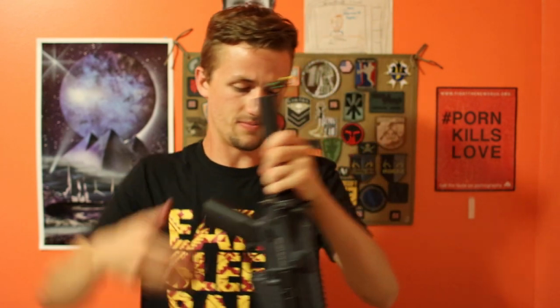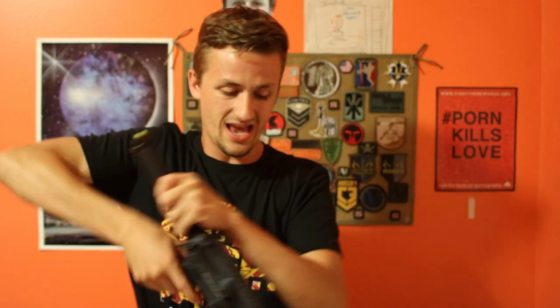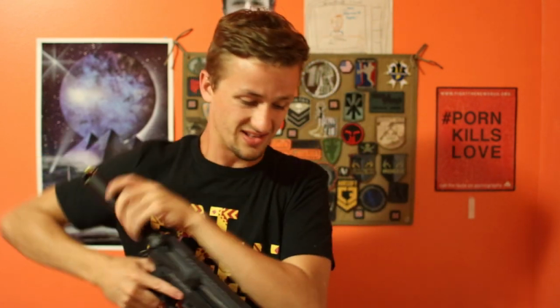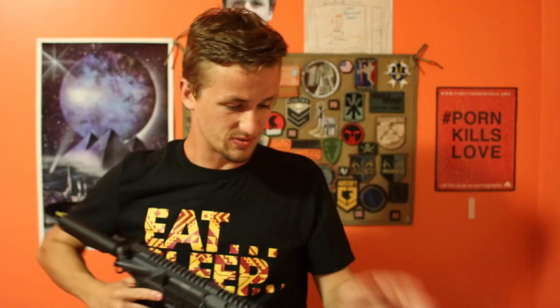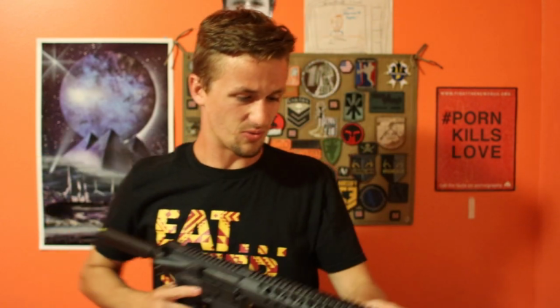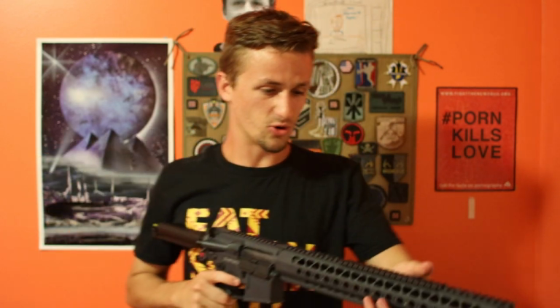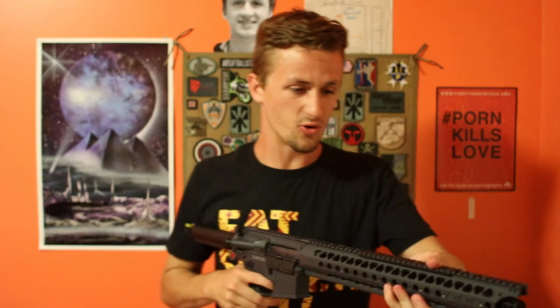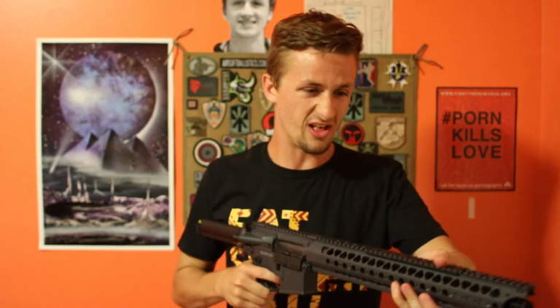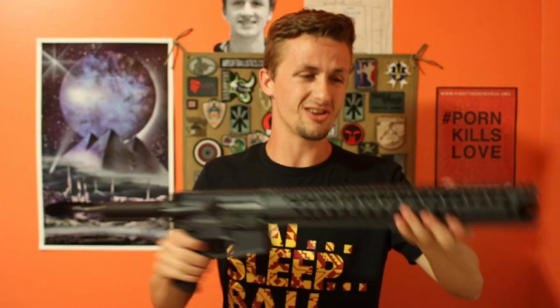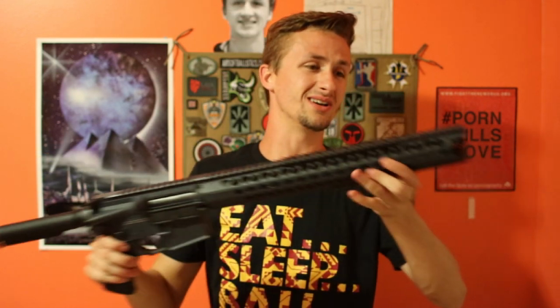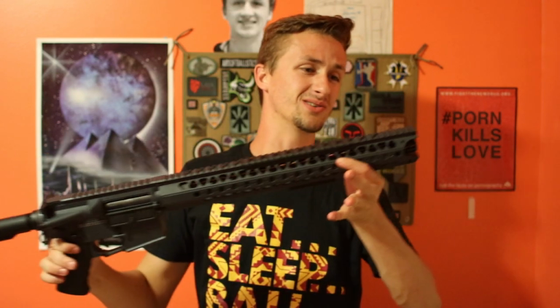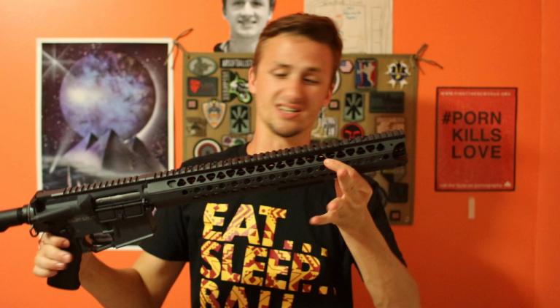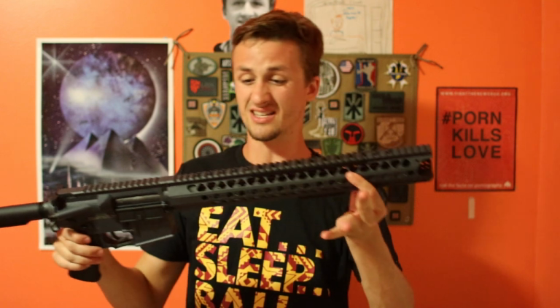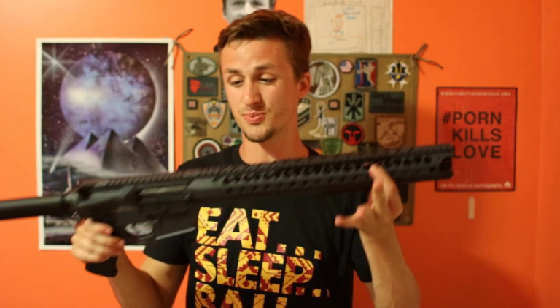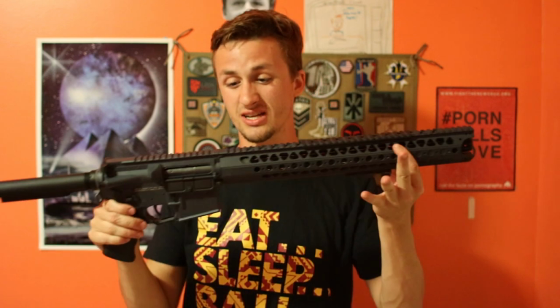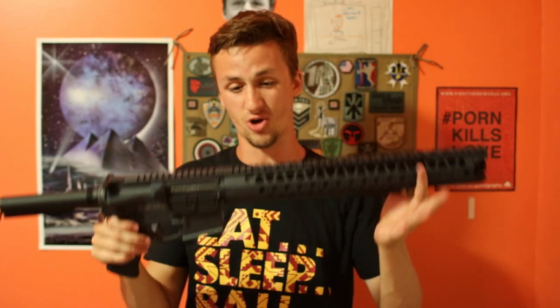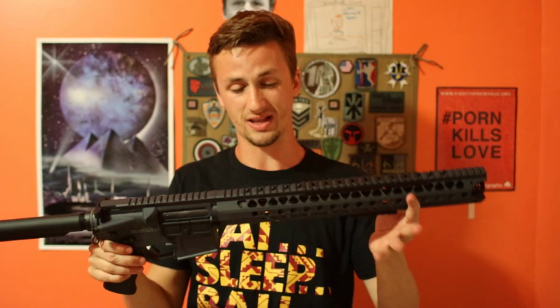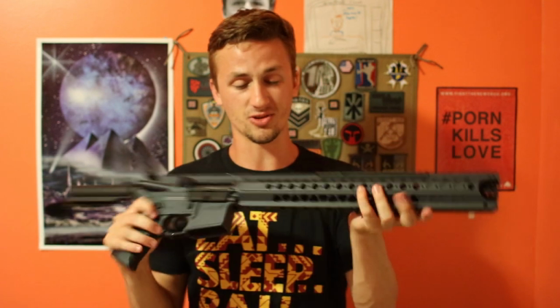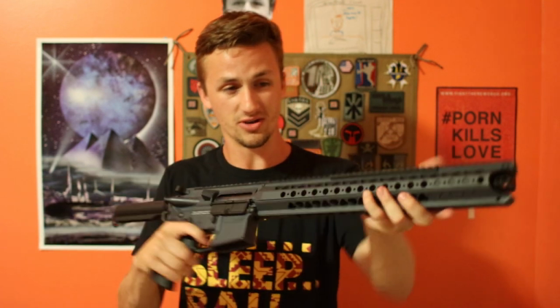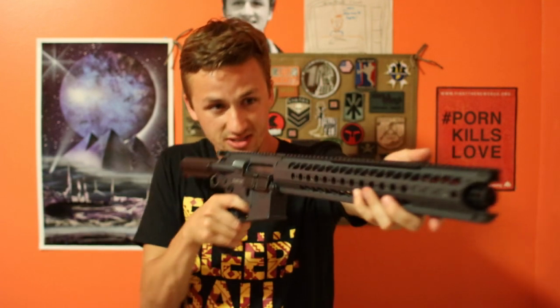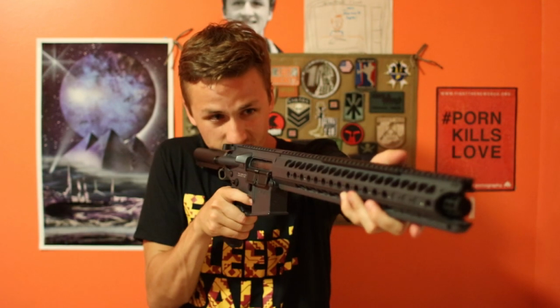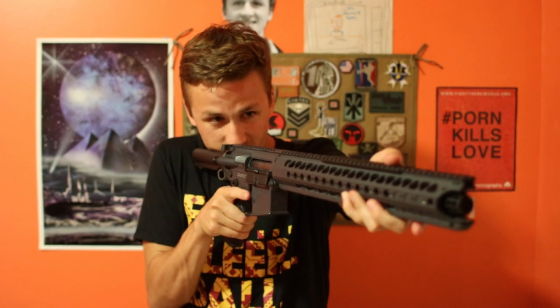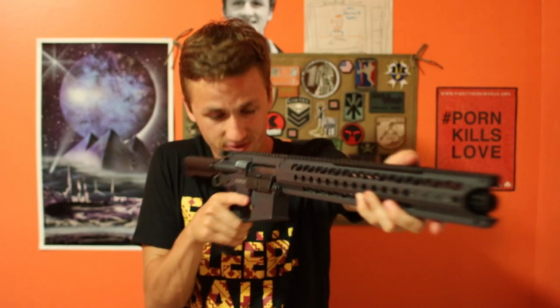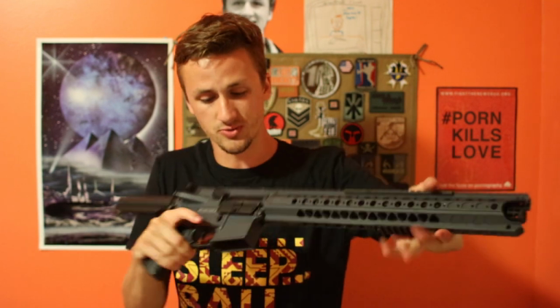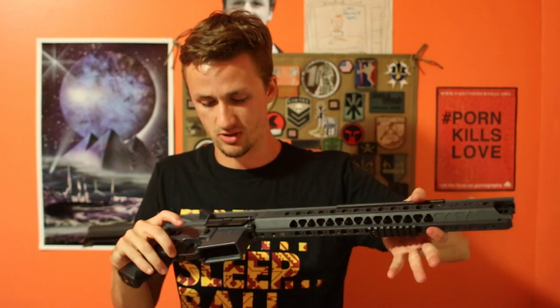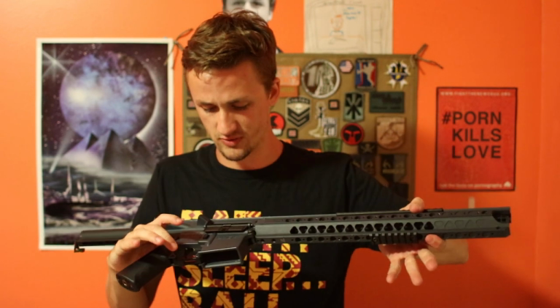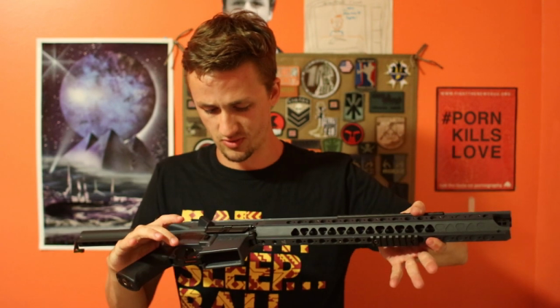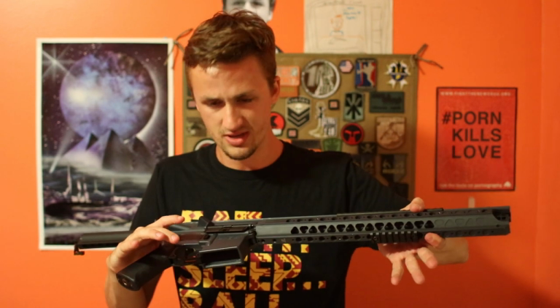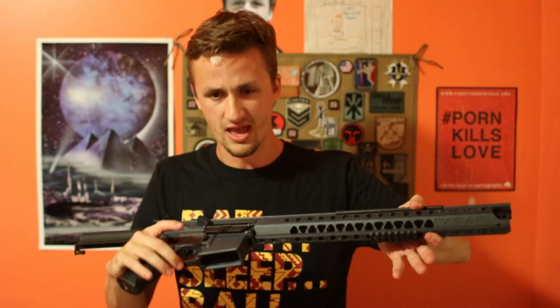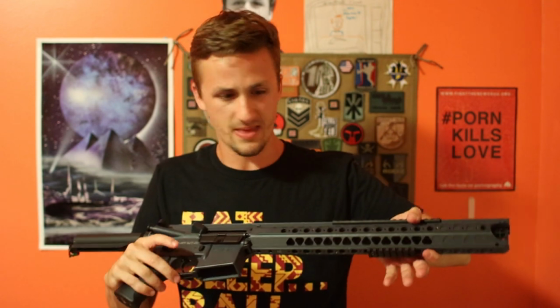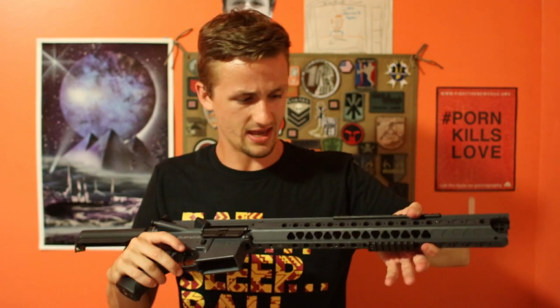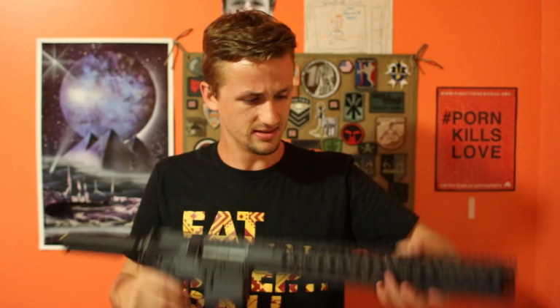This is what the Warsport LVOA looks like — that's pretty dope. I like the rail system a lot. It feels really comfortable in the hands.